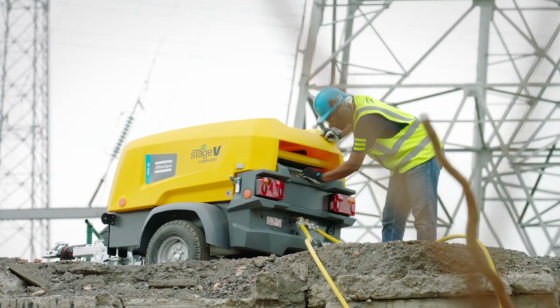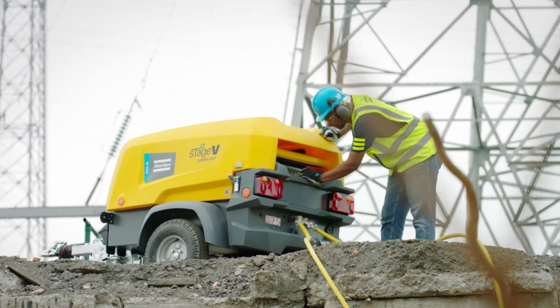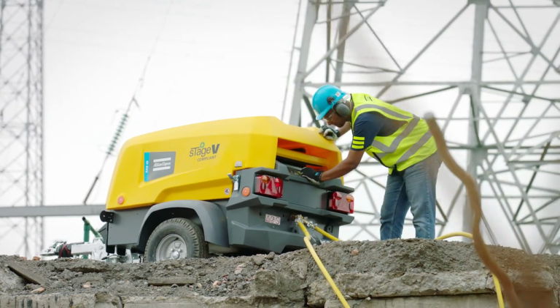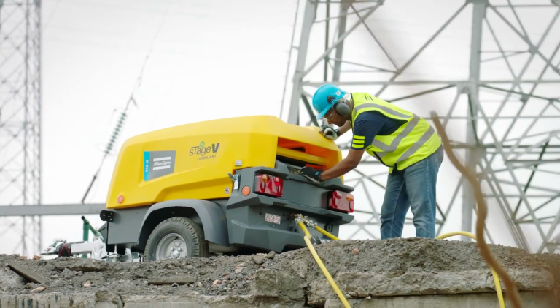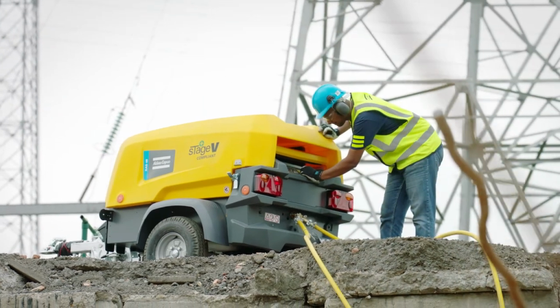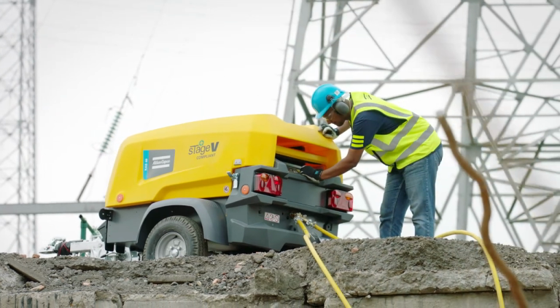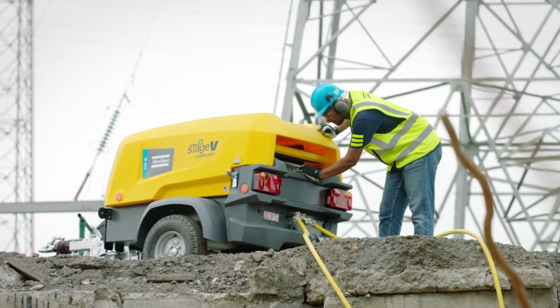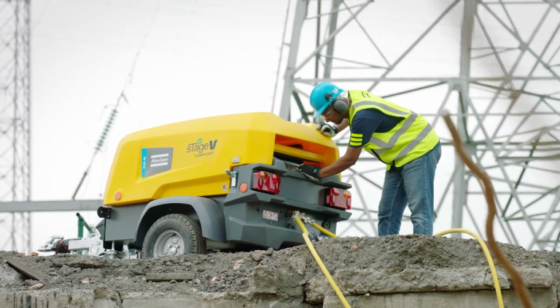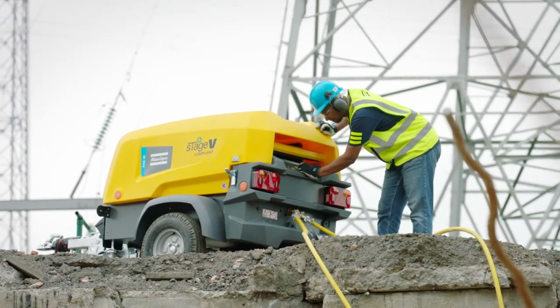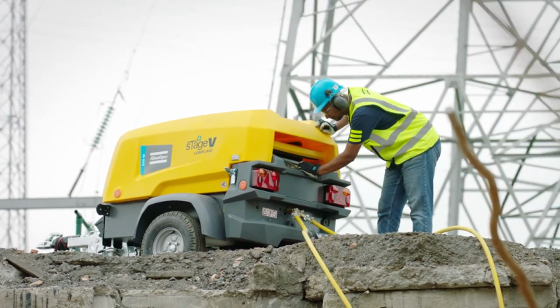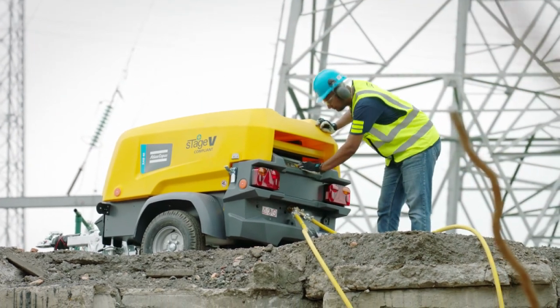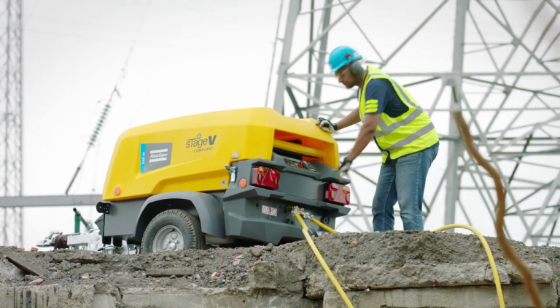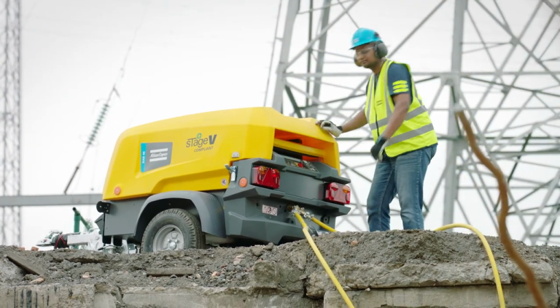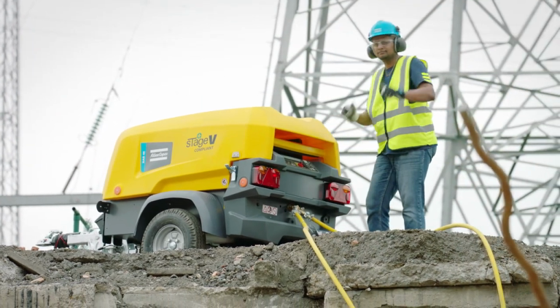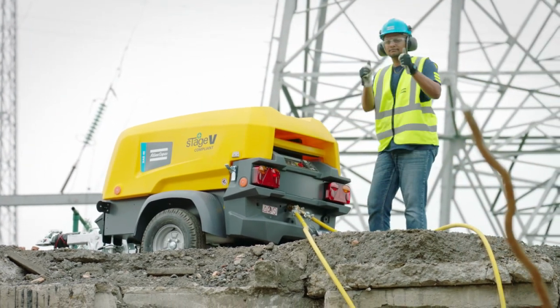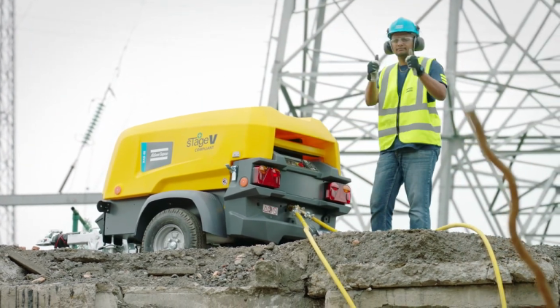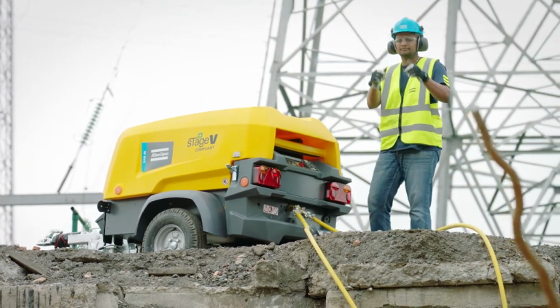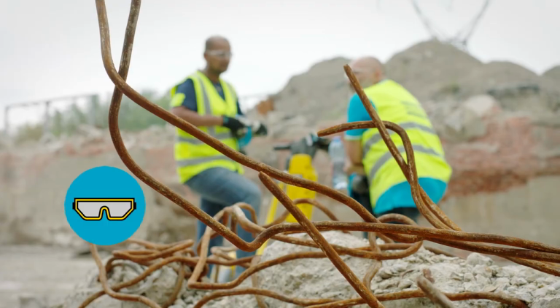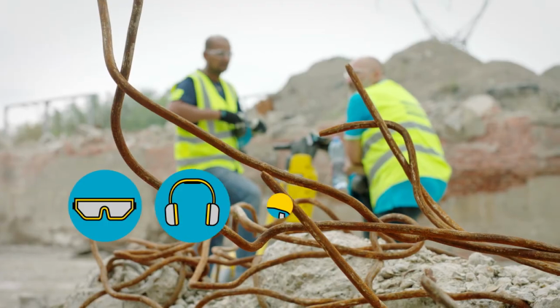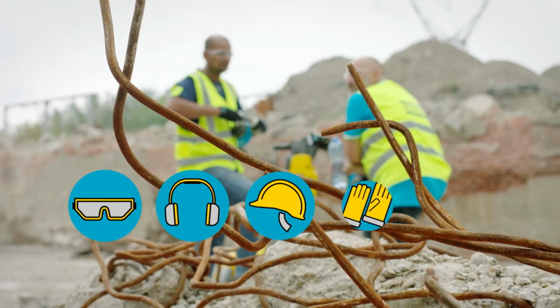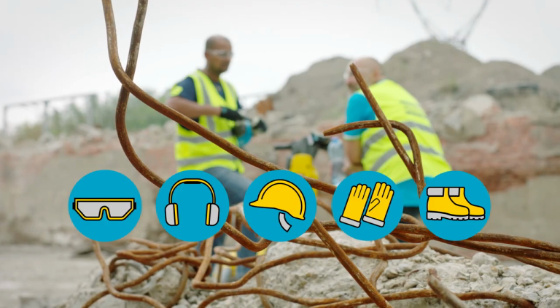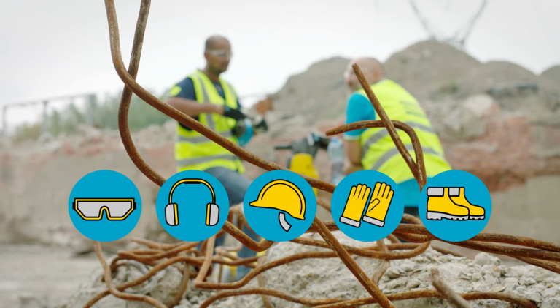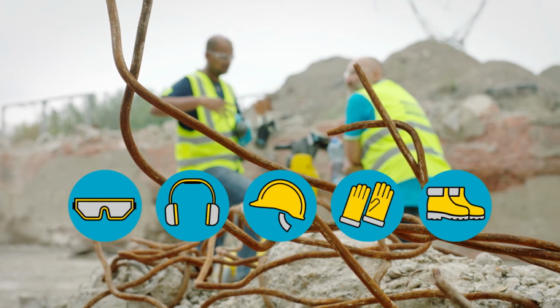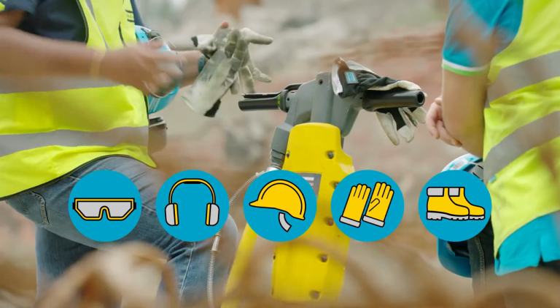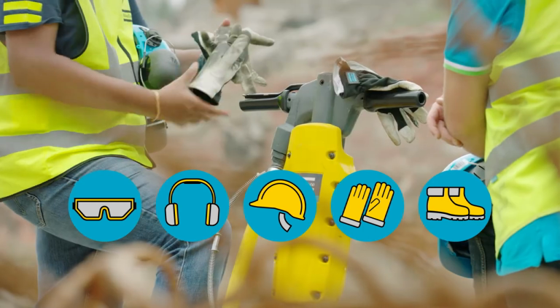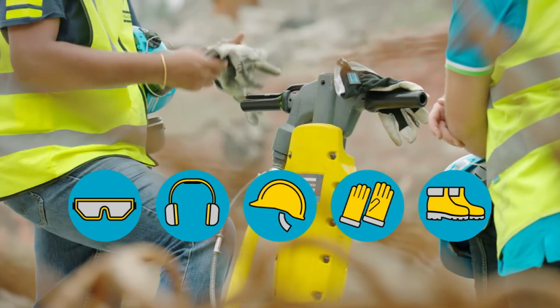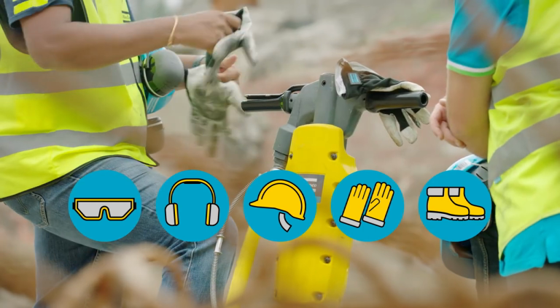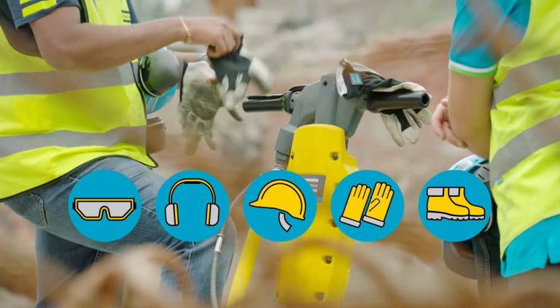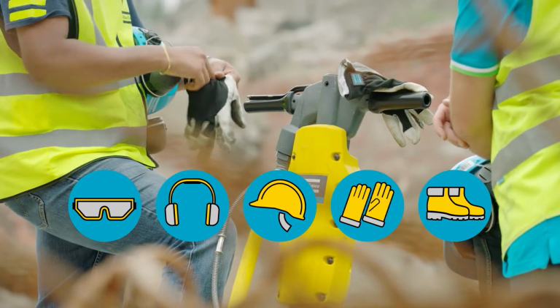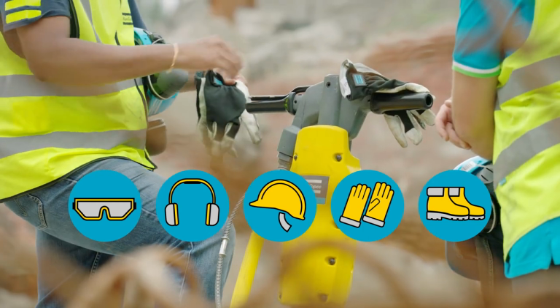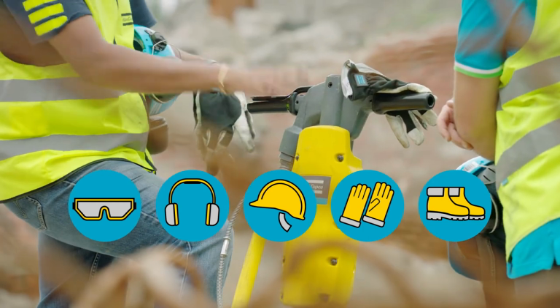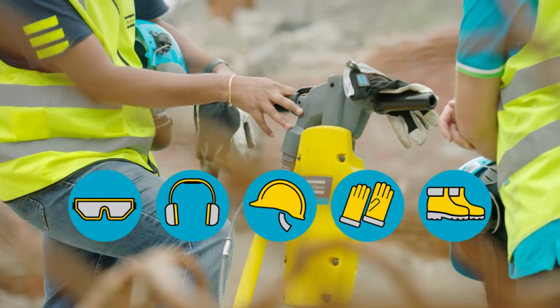Use goggles and ear protection. Wear a helmet, gloves, and working shoes. There you go — break away.